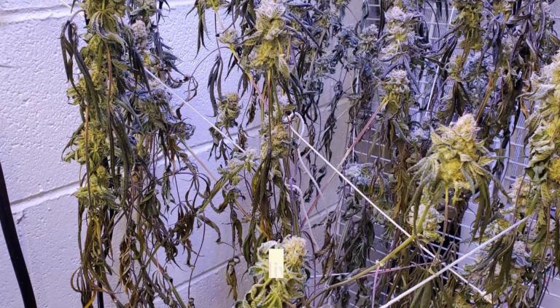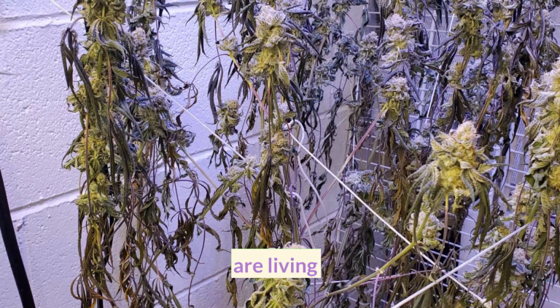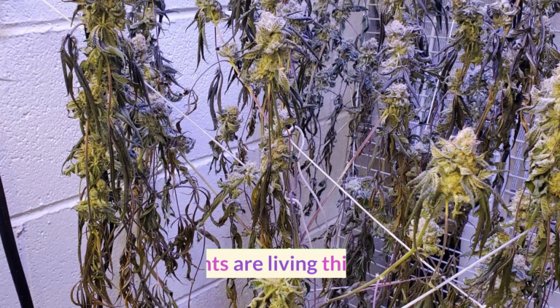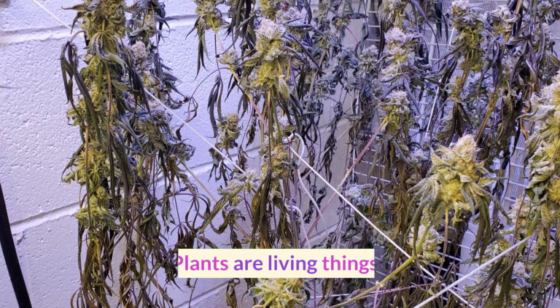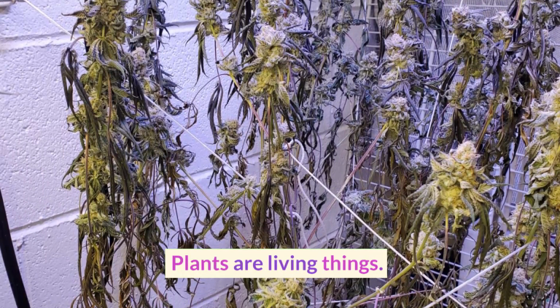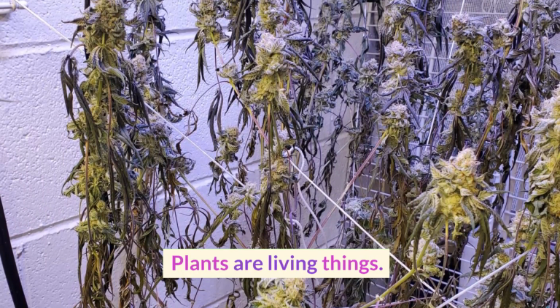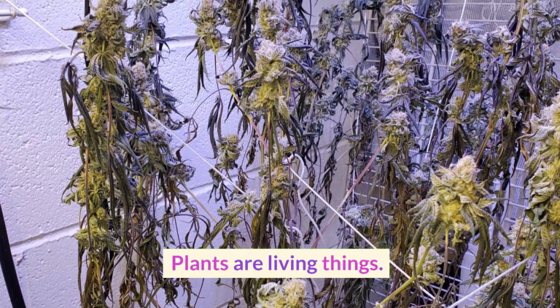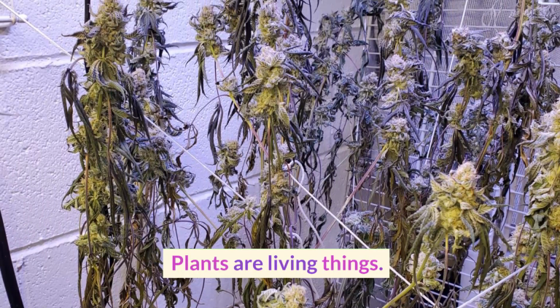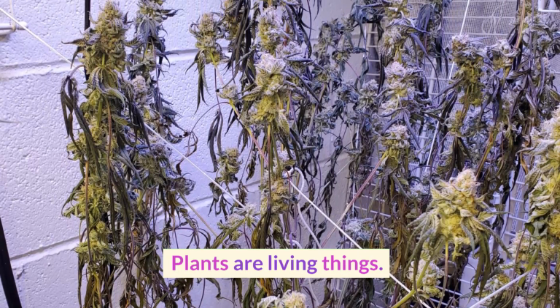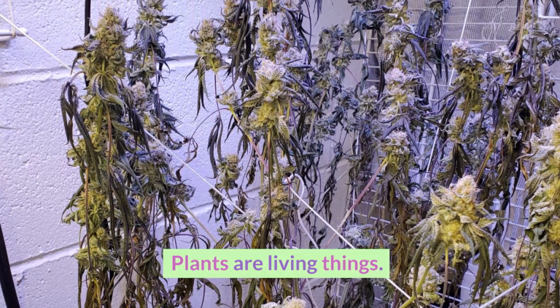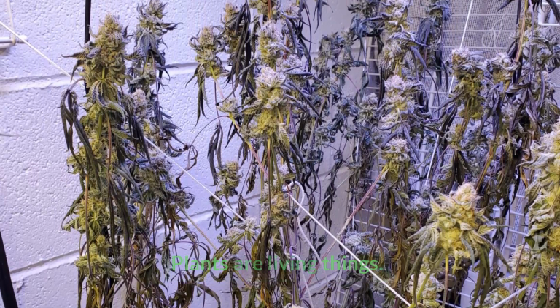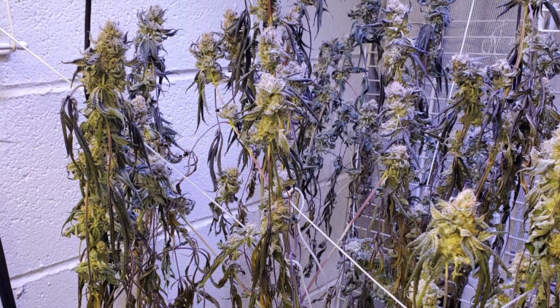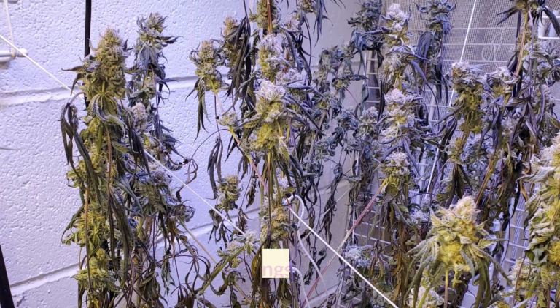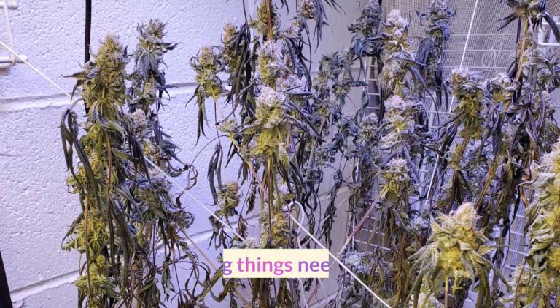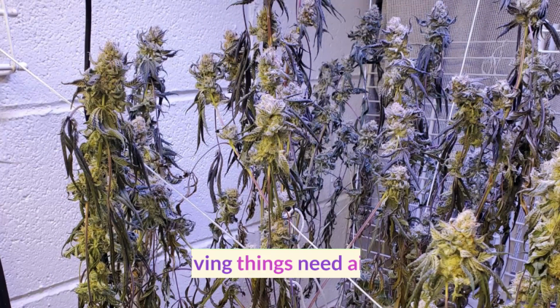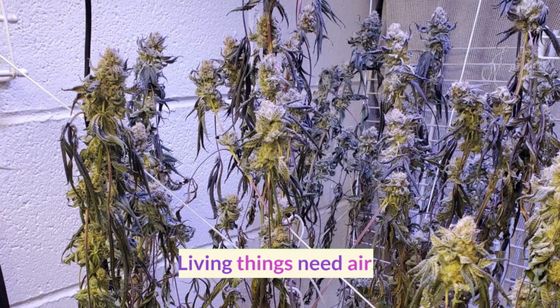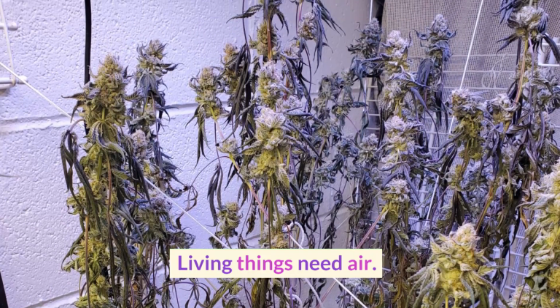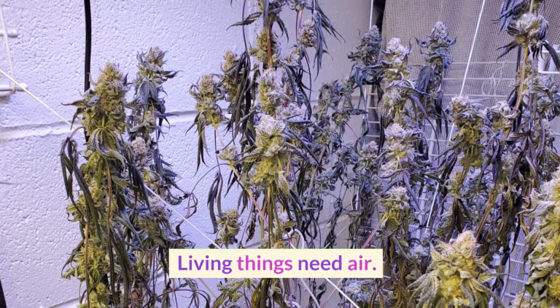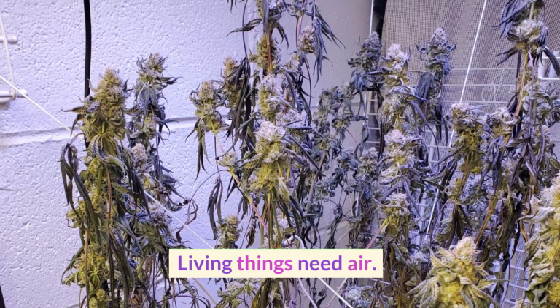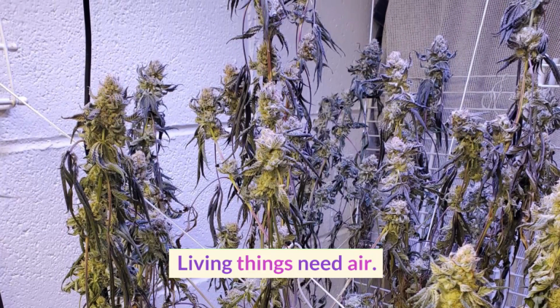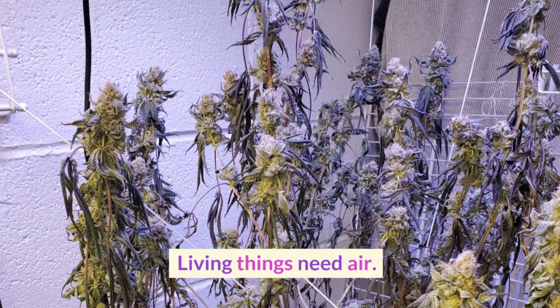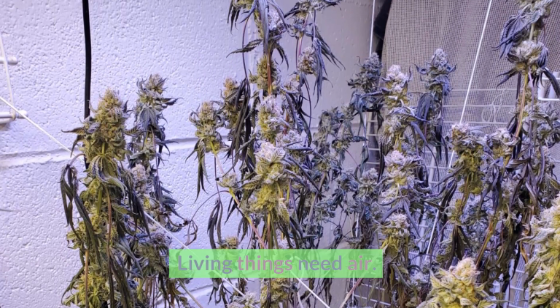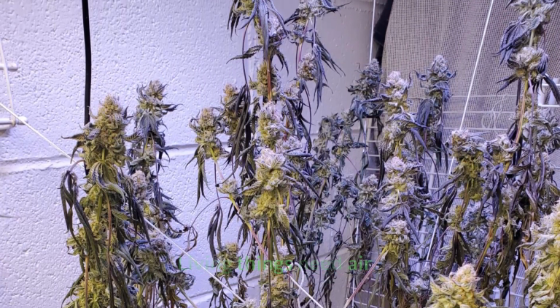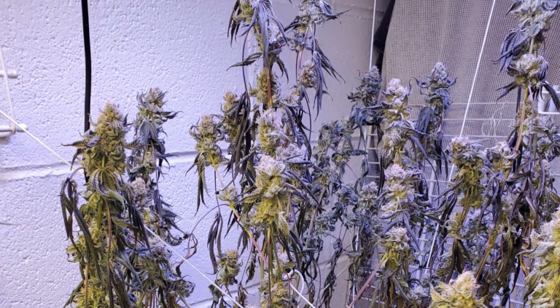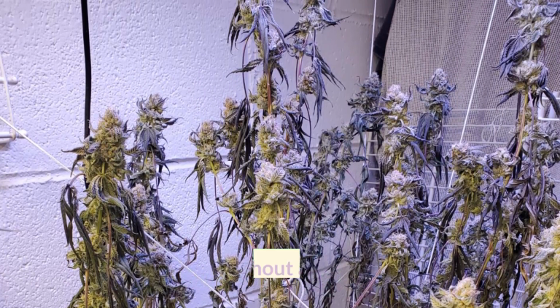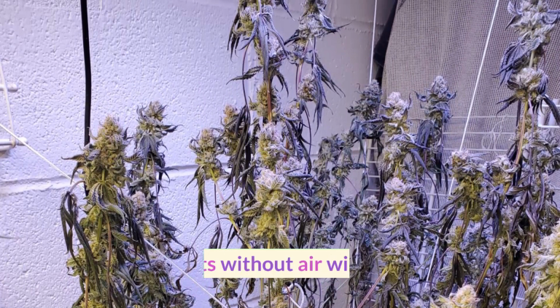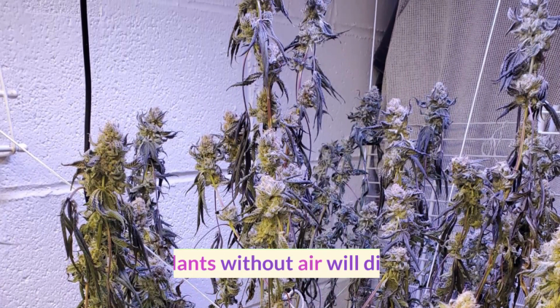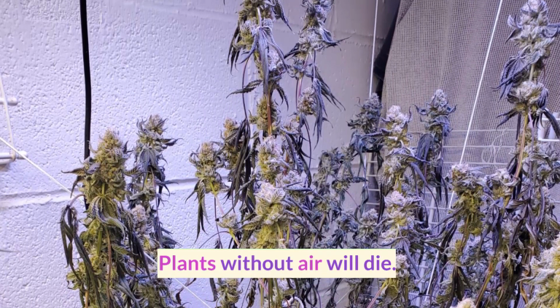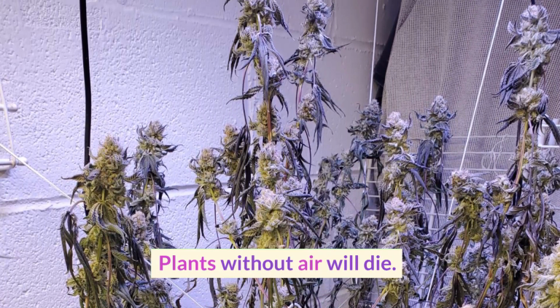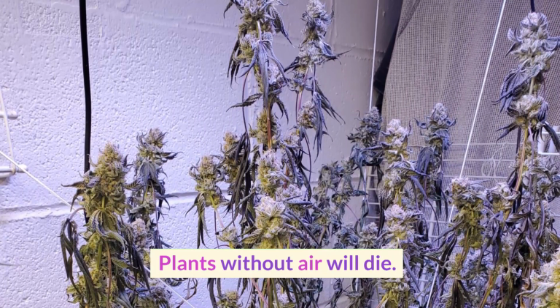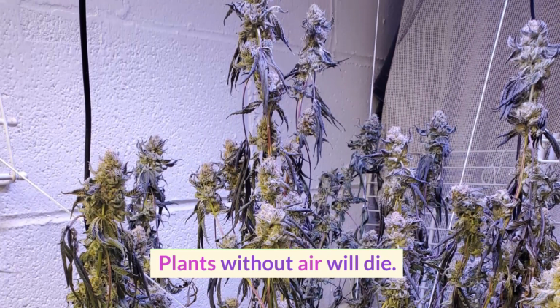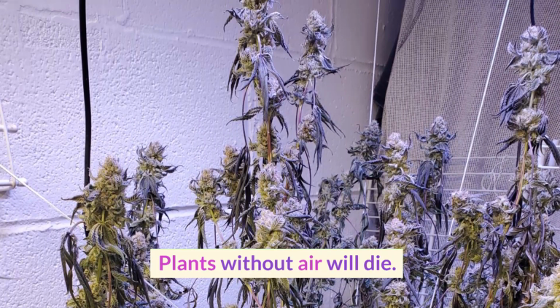Plants are living things. Living things need air. Plants without air will die.